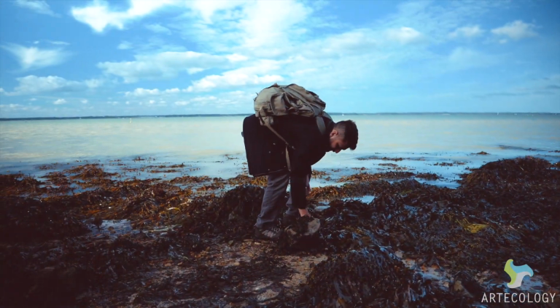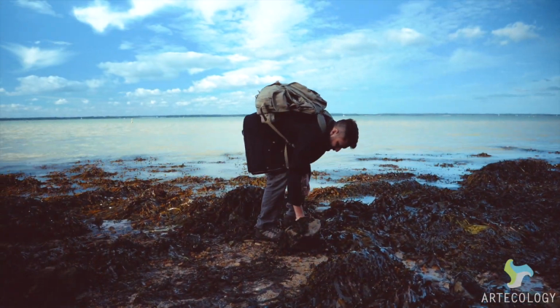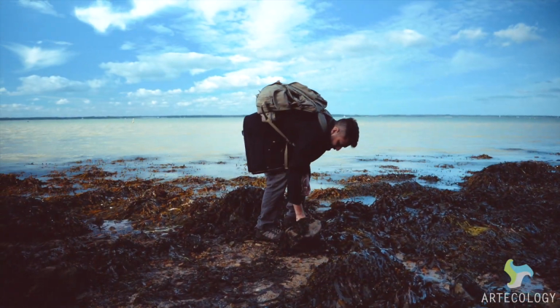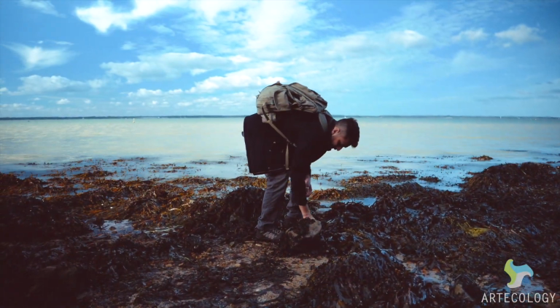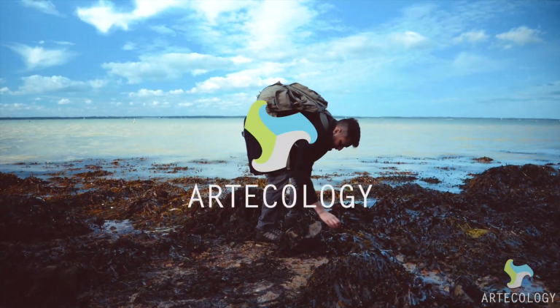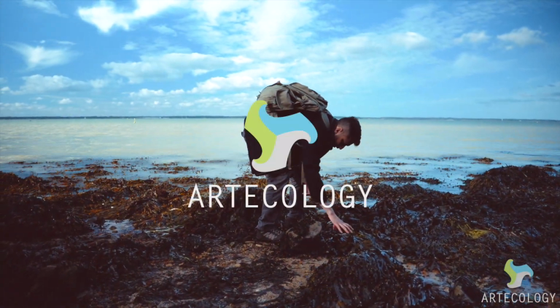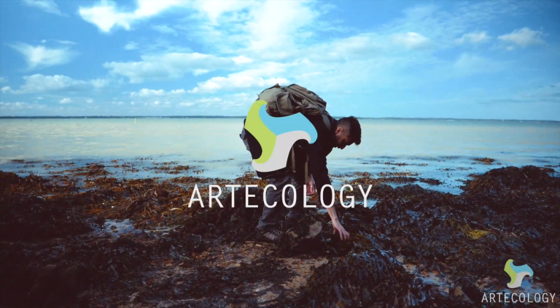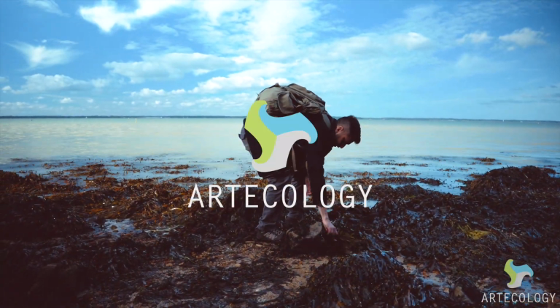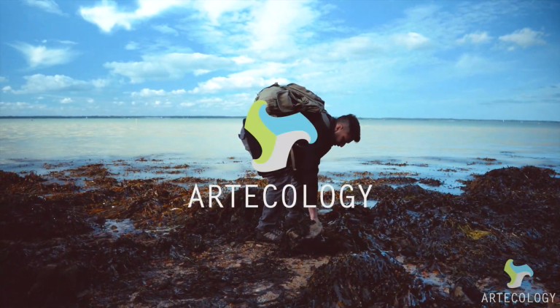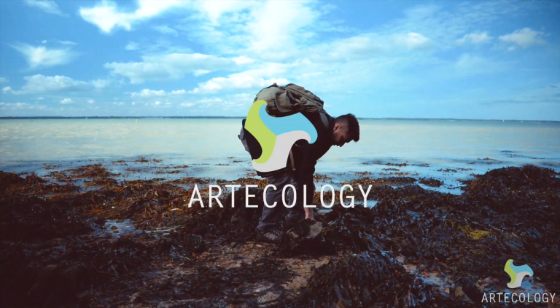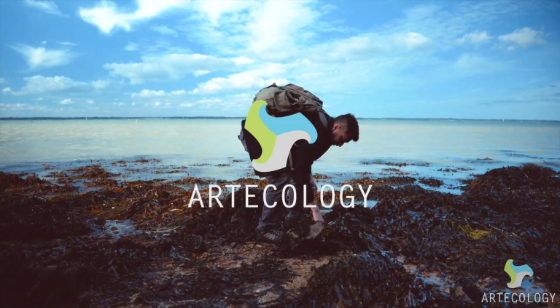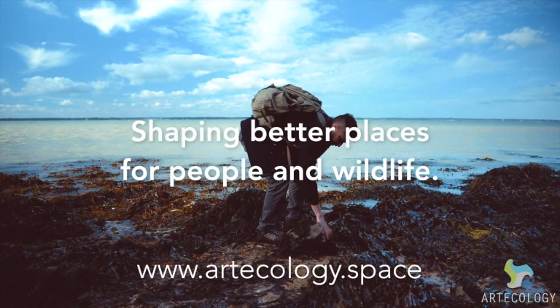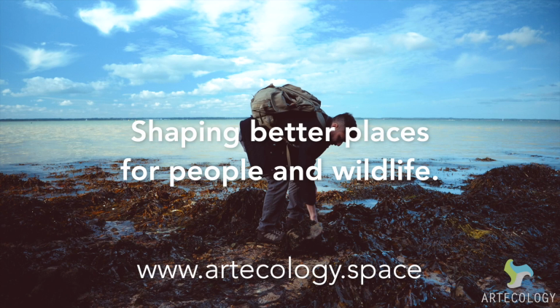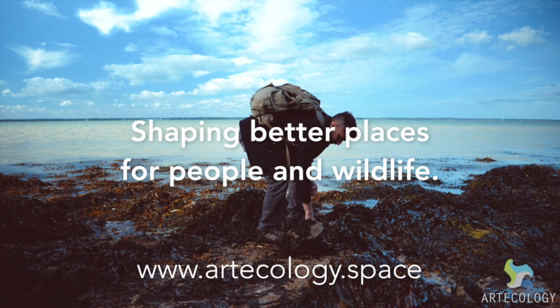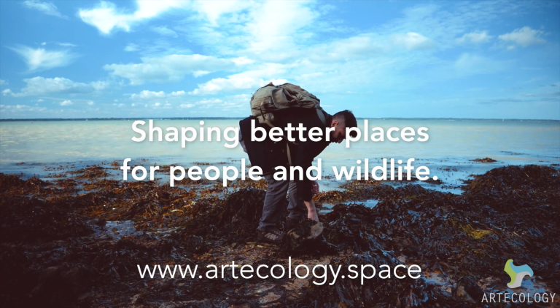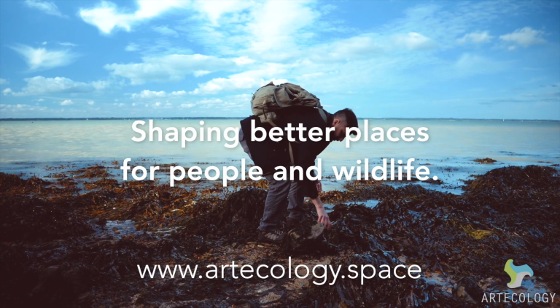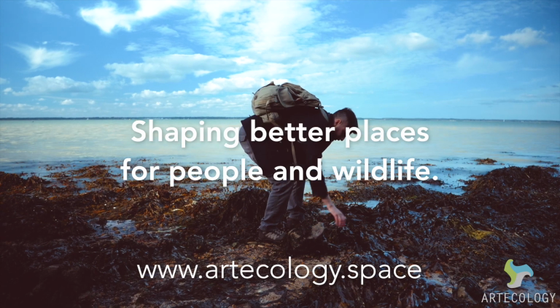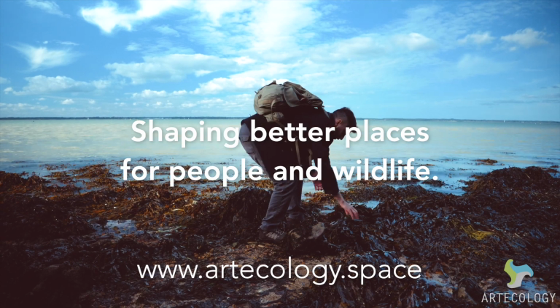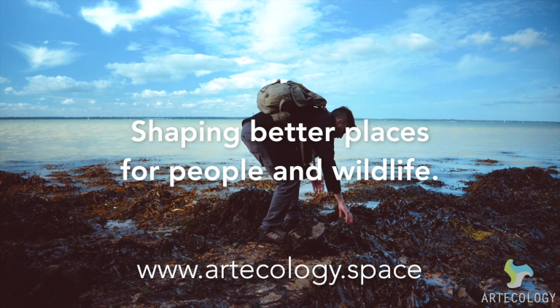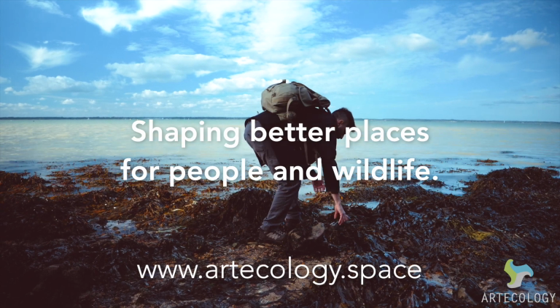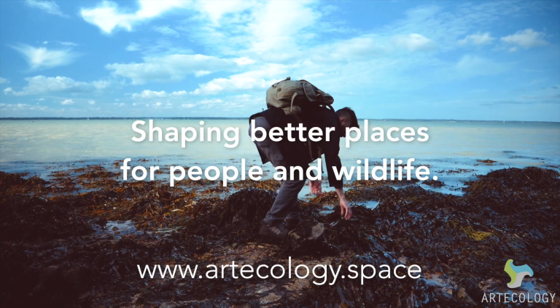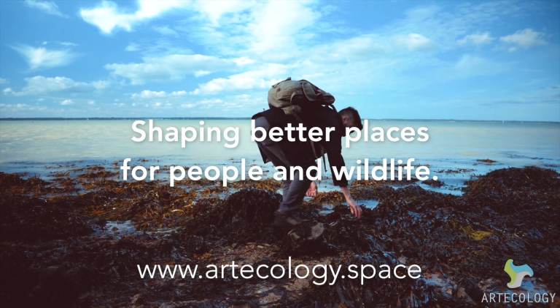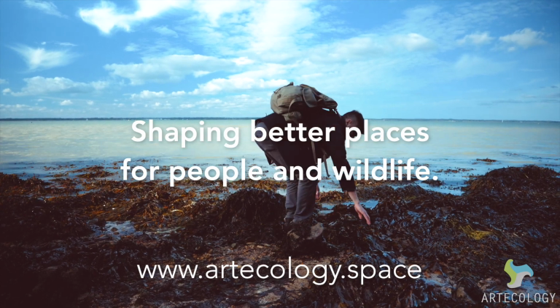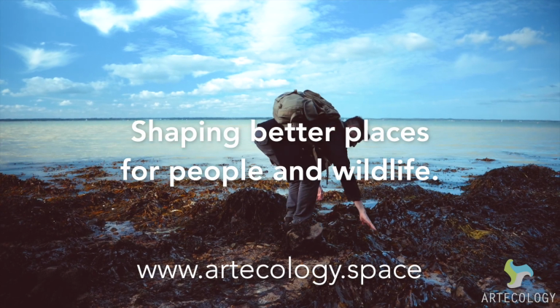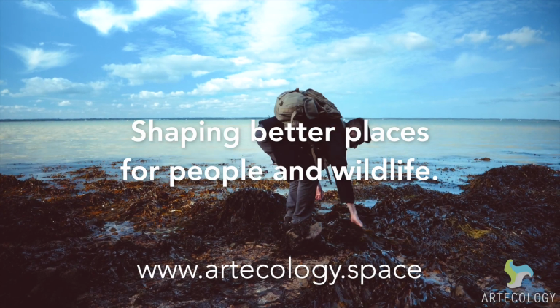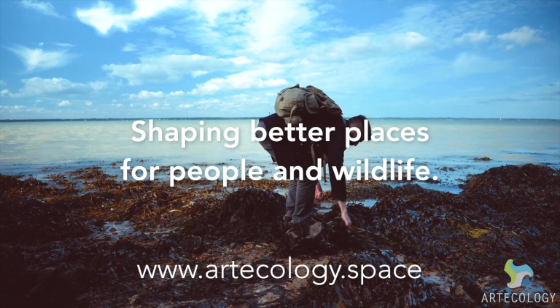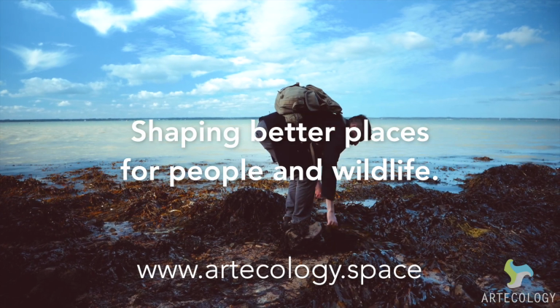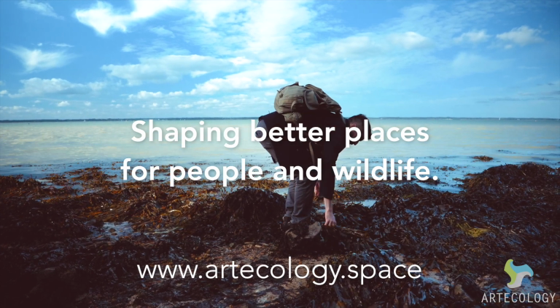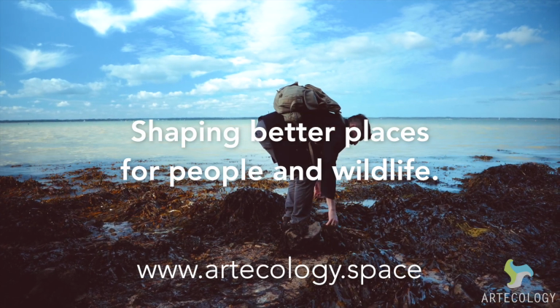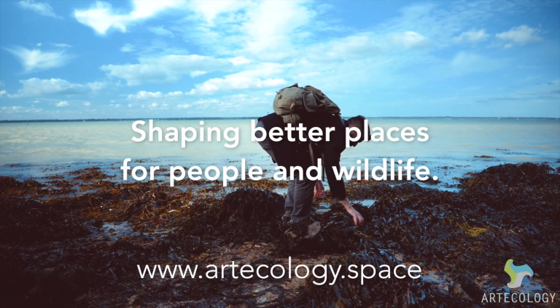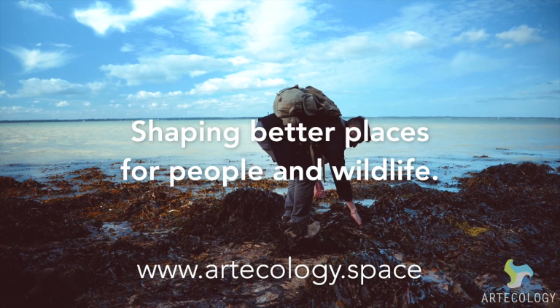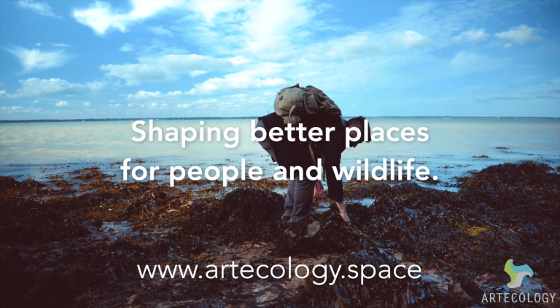Art Ecology — shaping better places for people and wildlife.